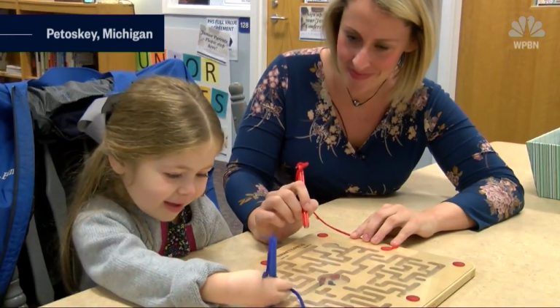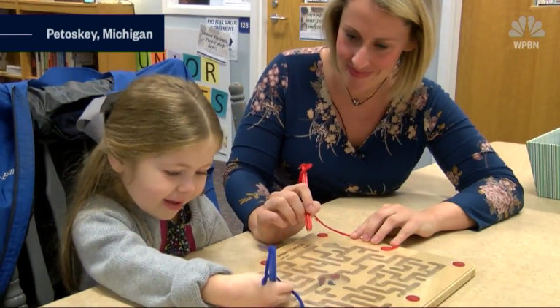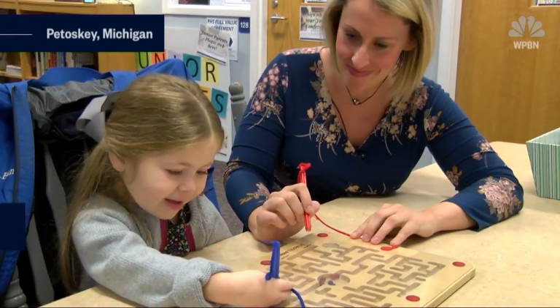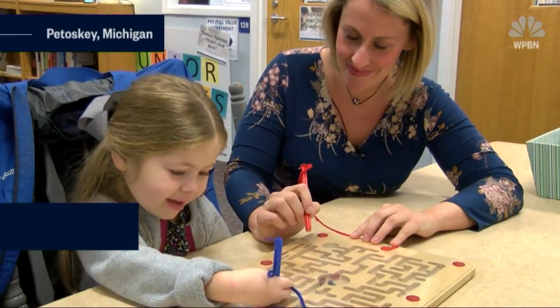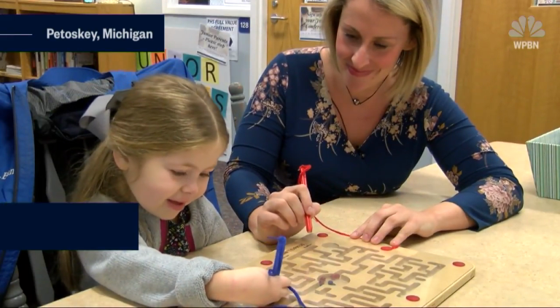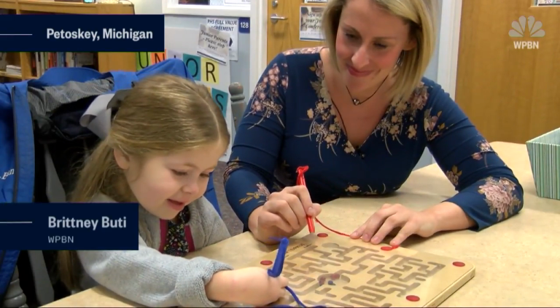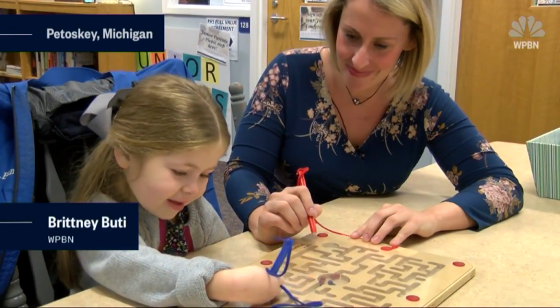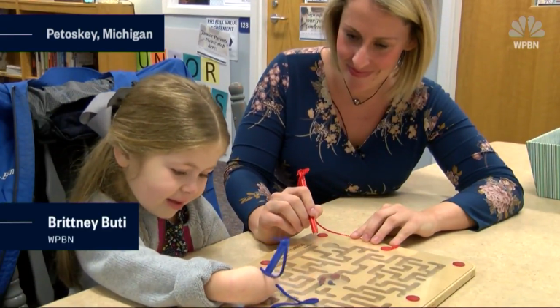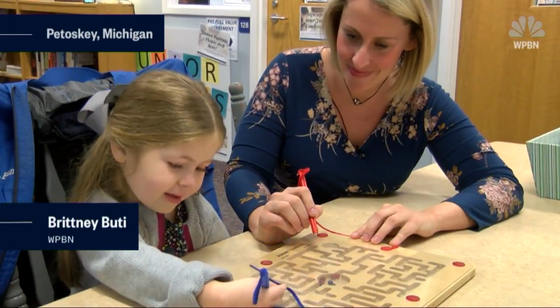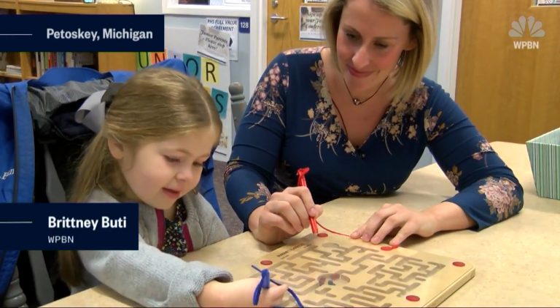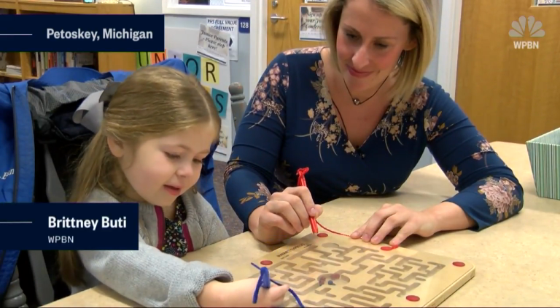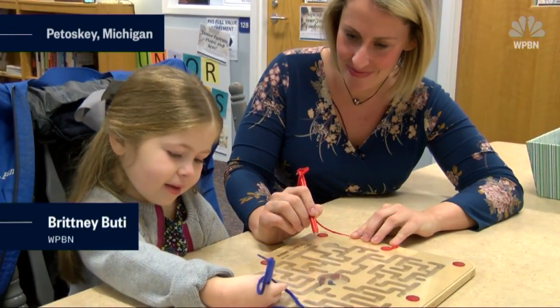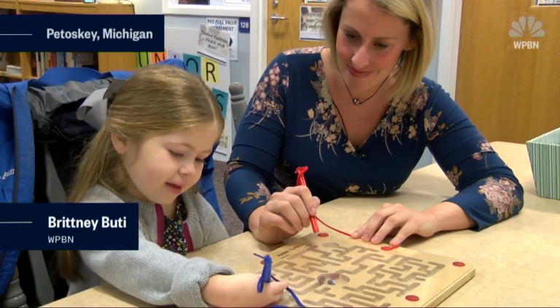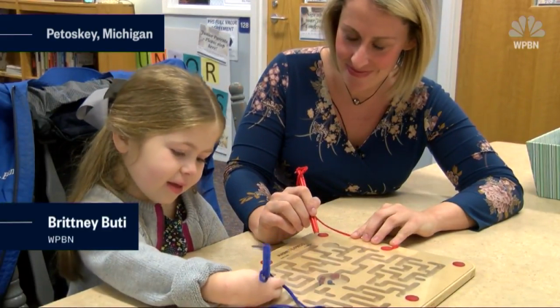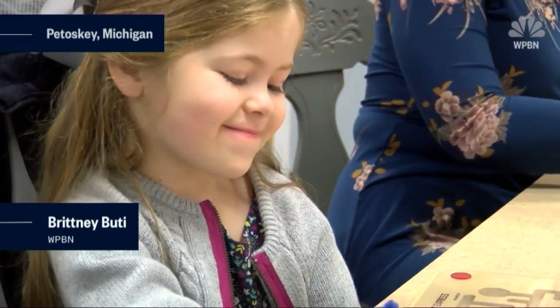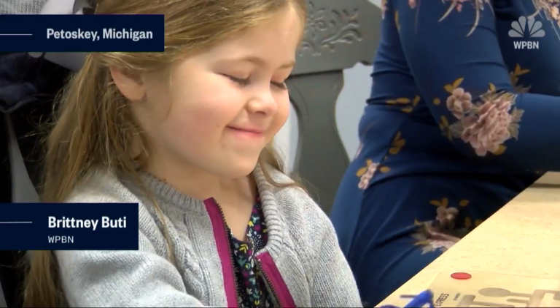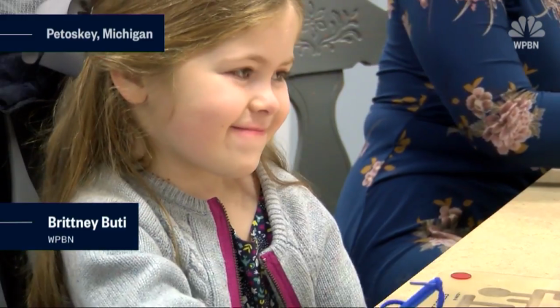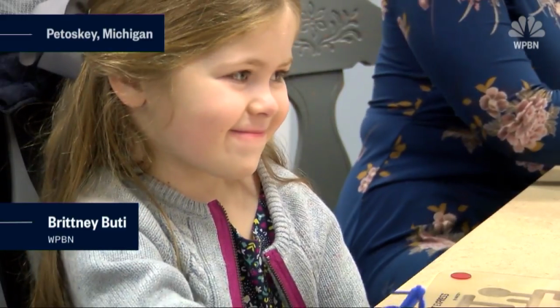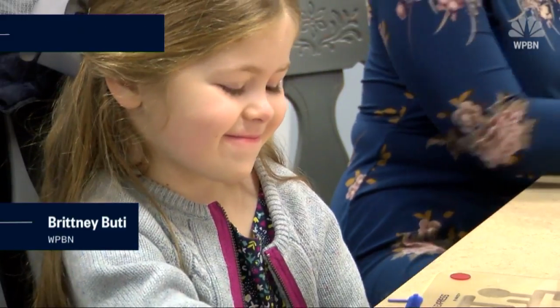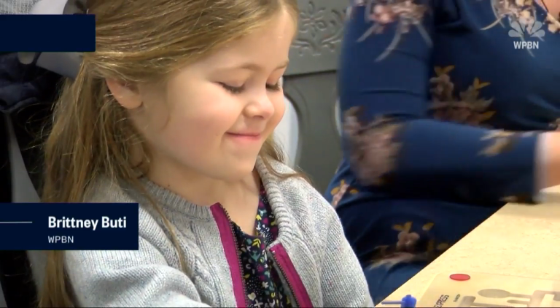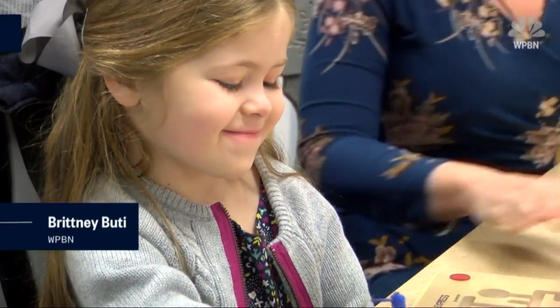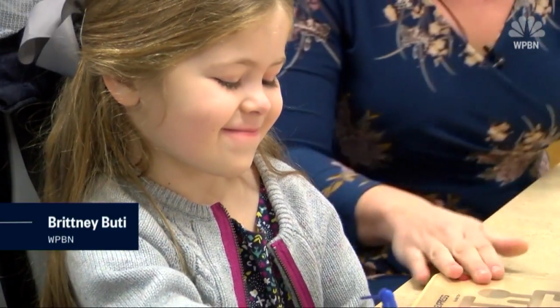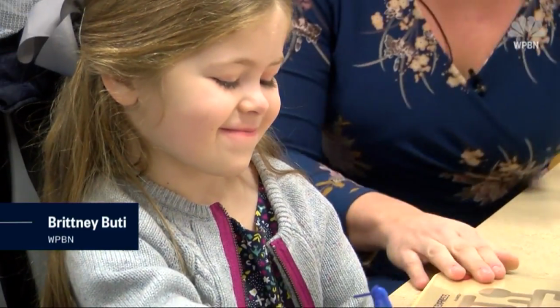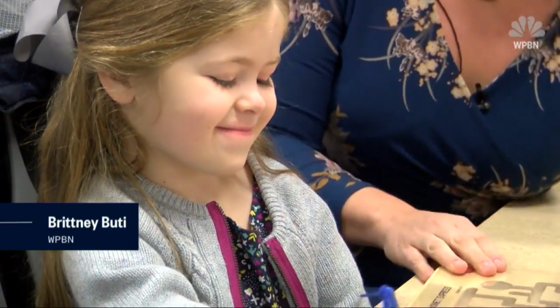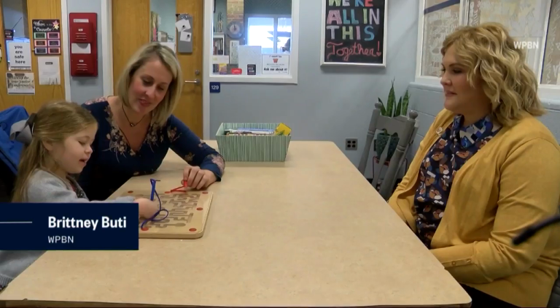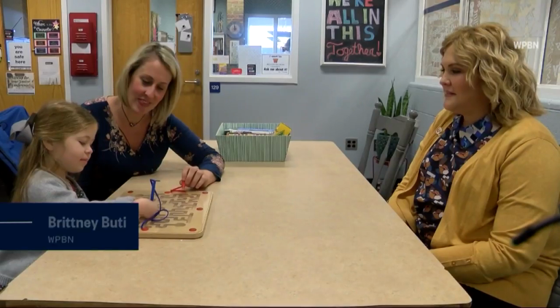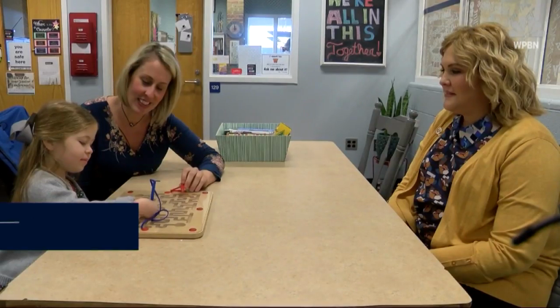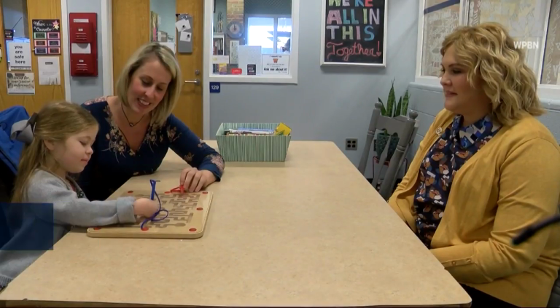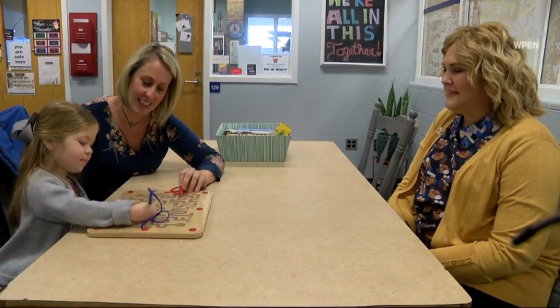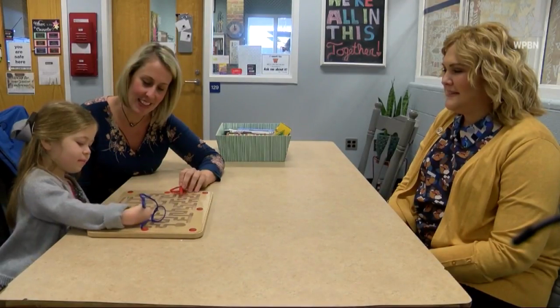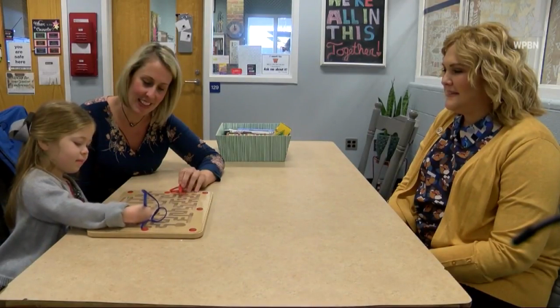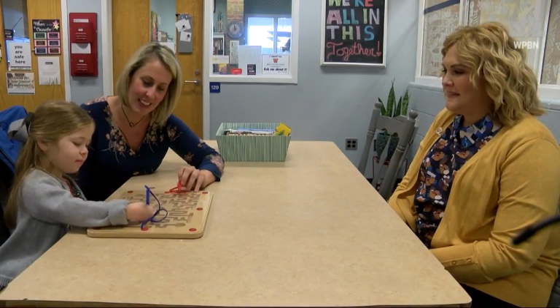Six-year-old Stella is your average first grader. She likes games, playing house, and her favorite class is gym.